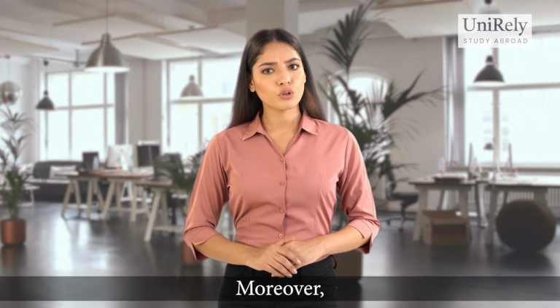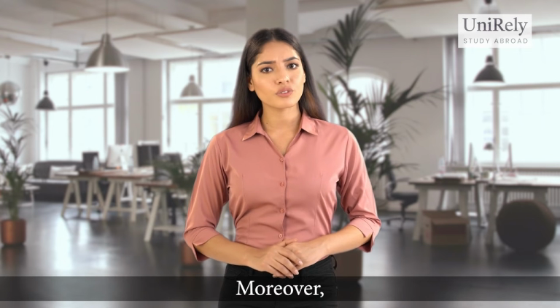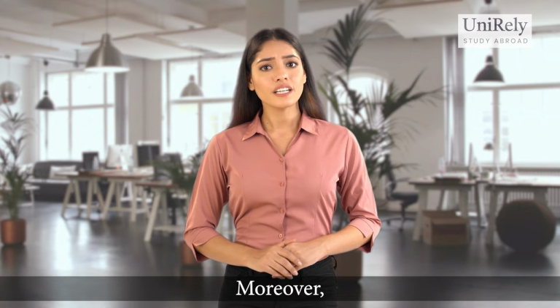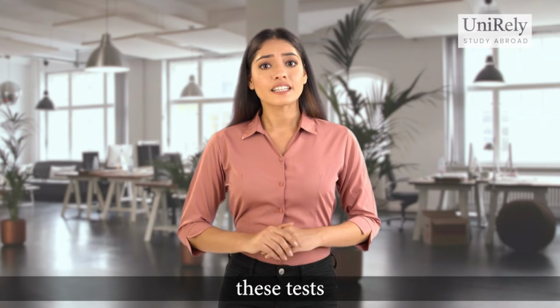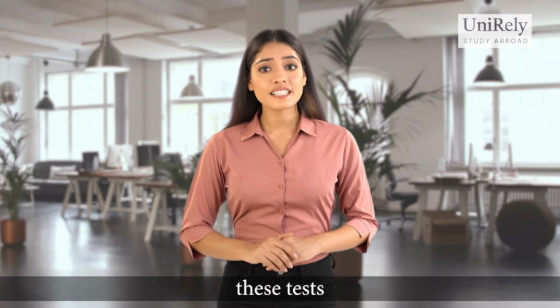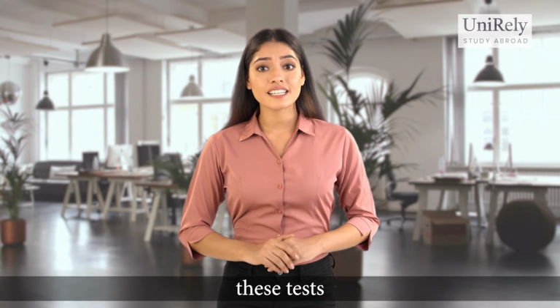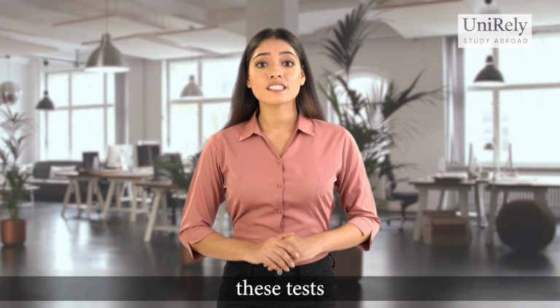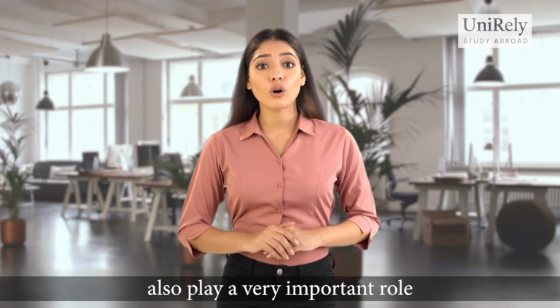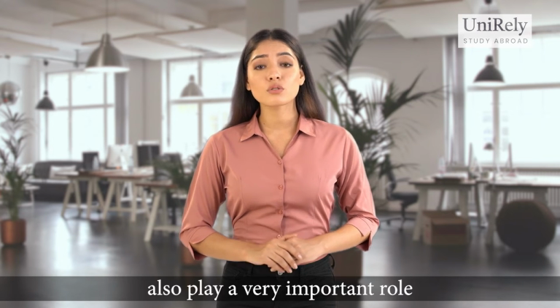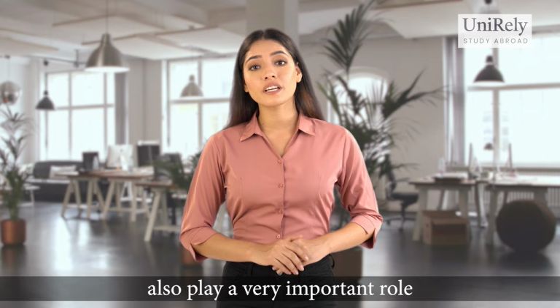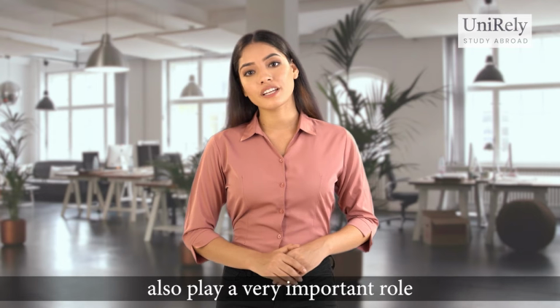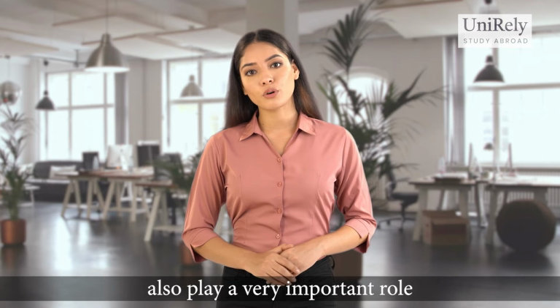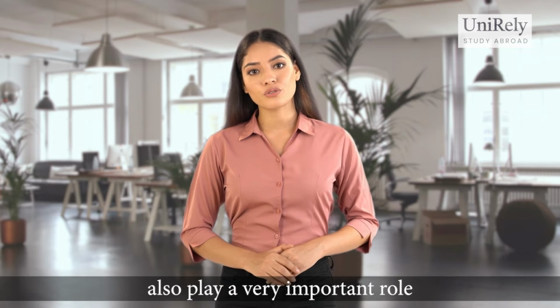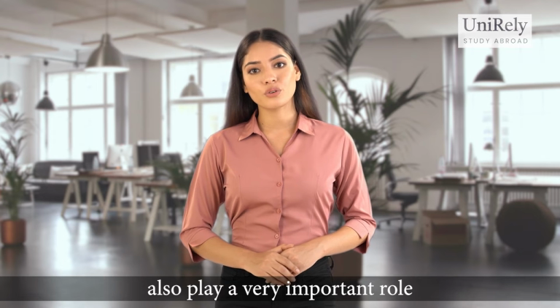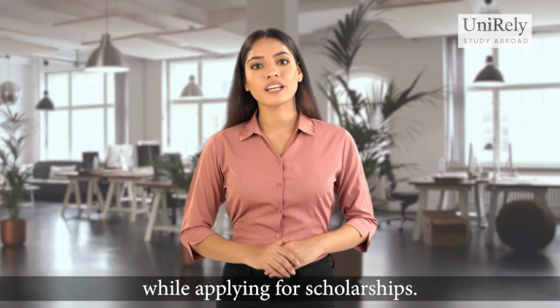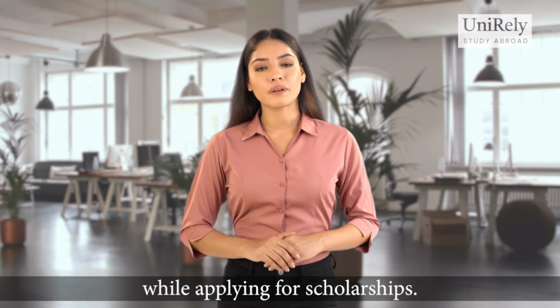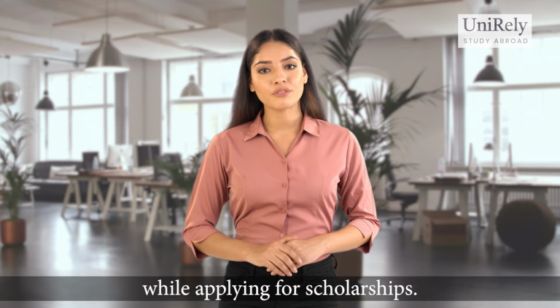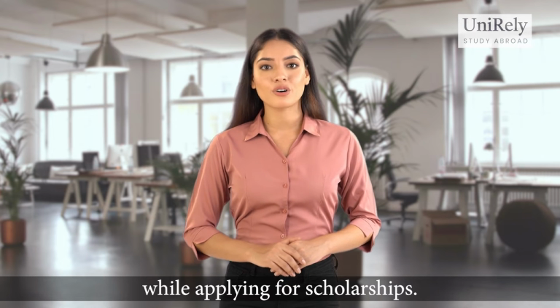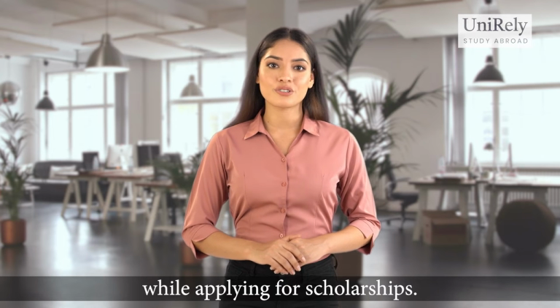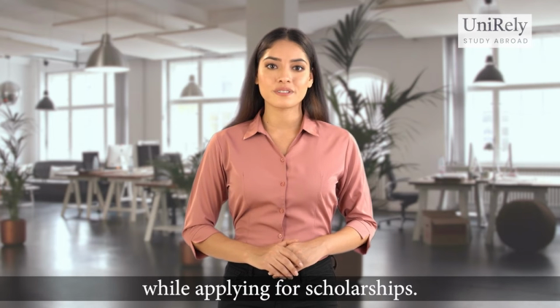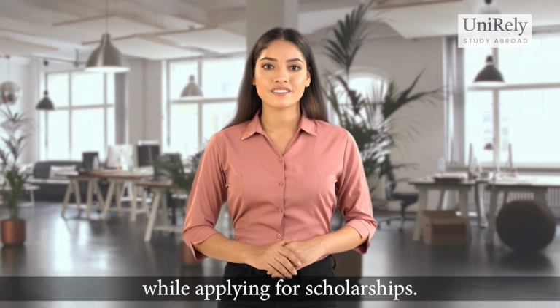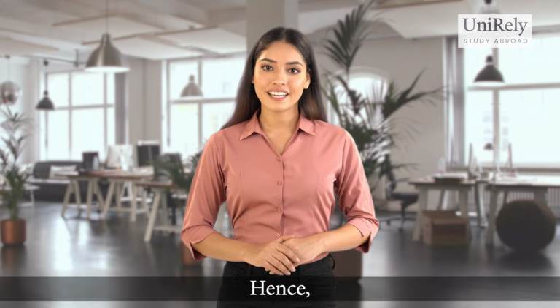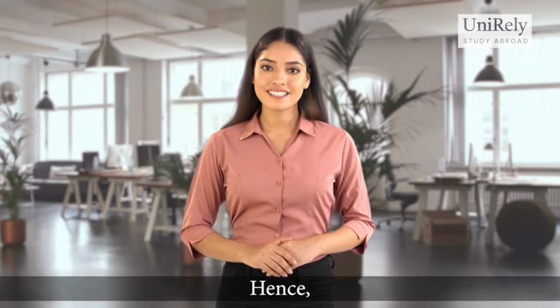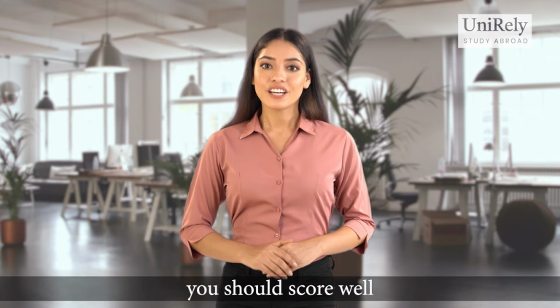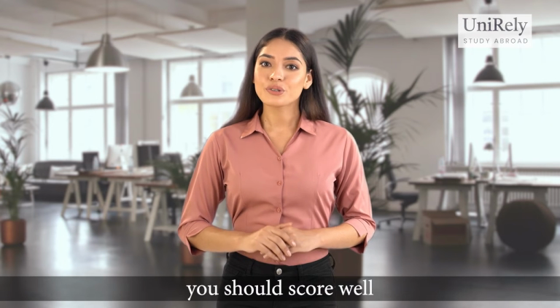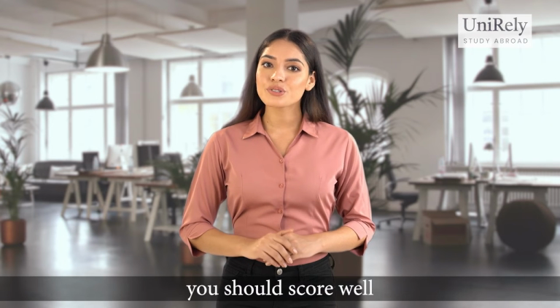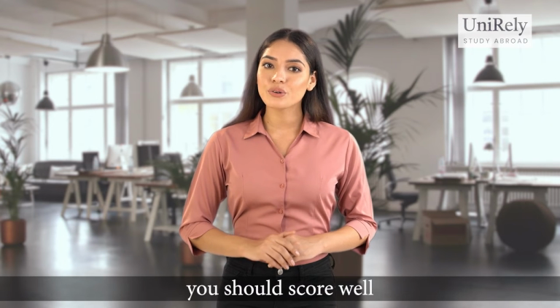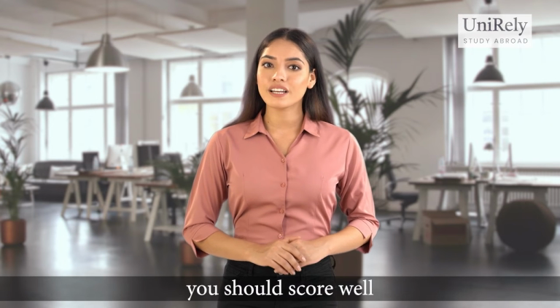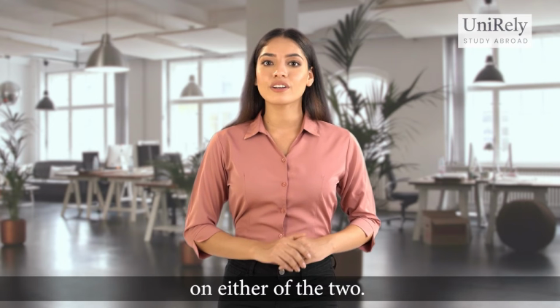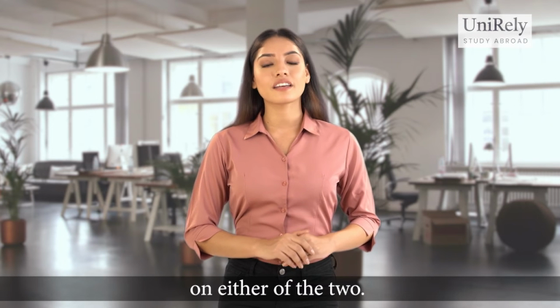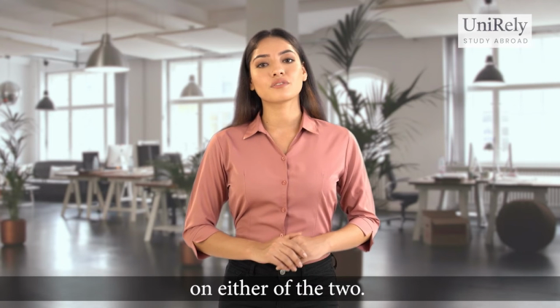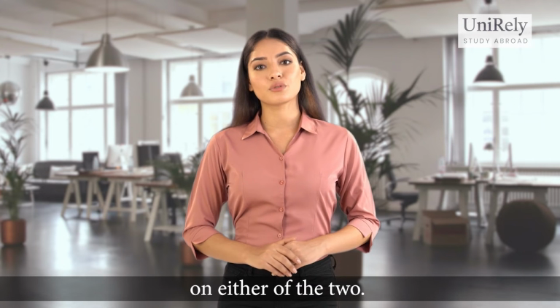Moreover, these tests also play a very important role while applying for scholarships. Hence, you should score well on either of the two. You don't need to take both the tests.